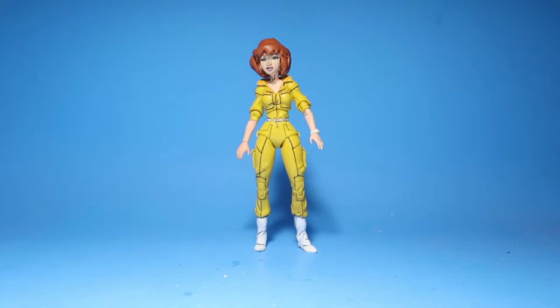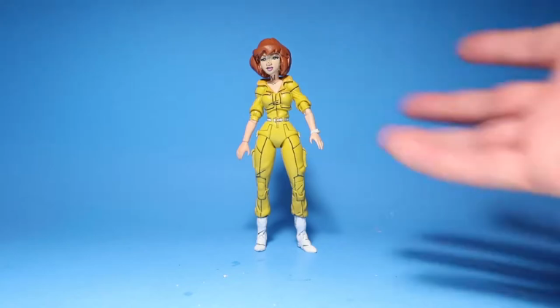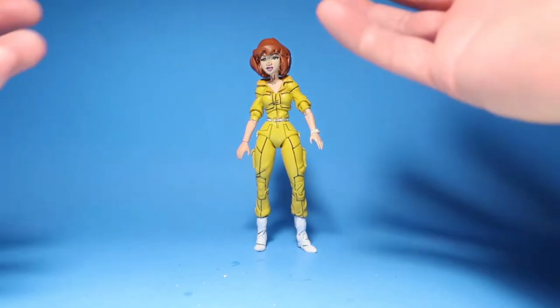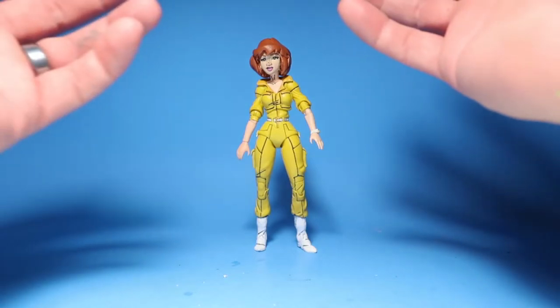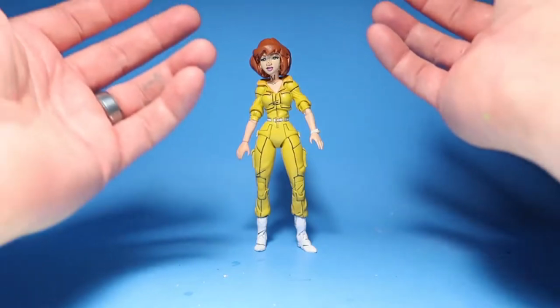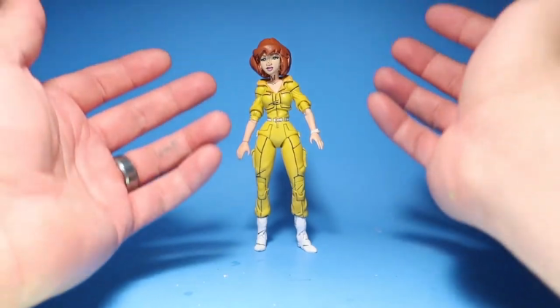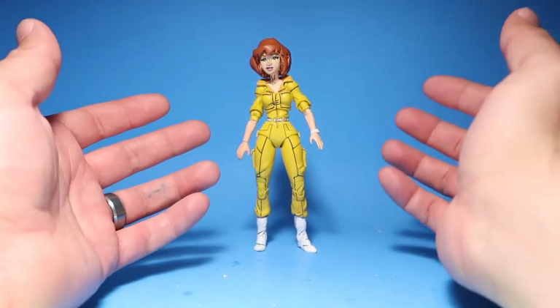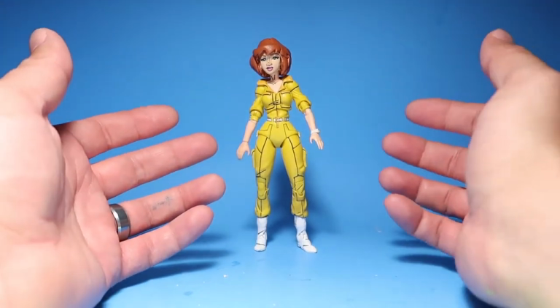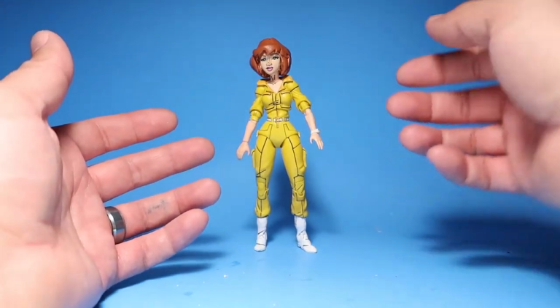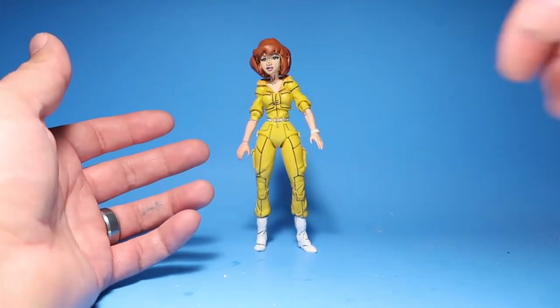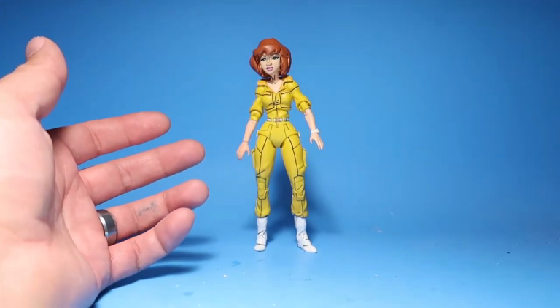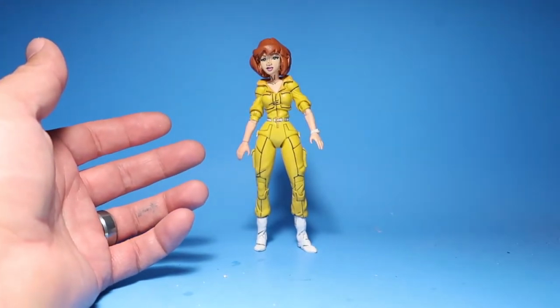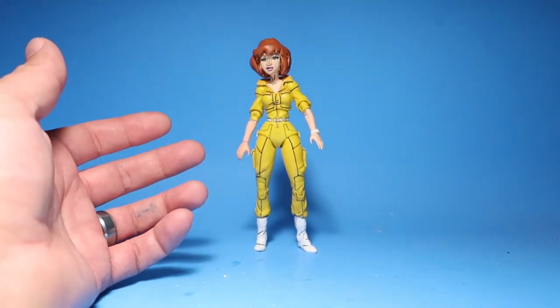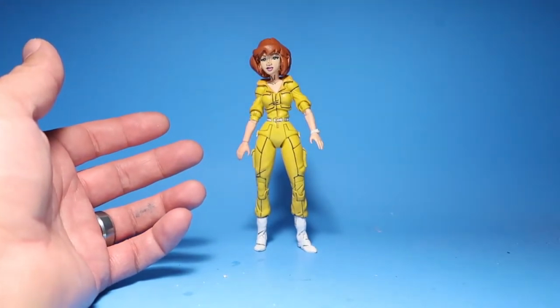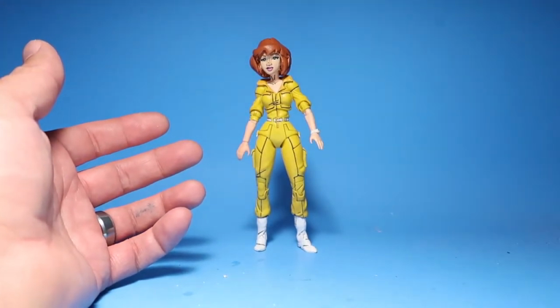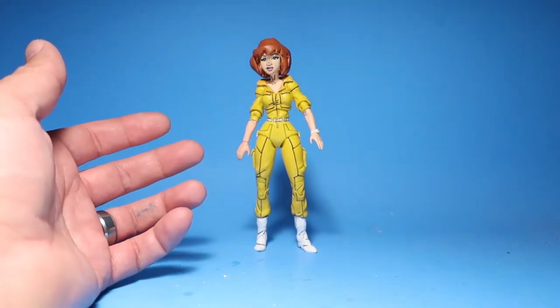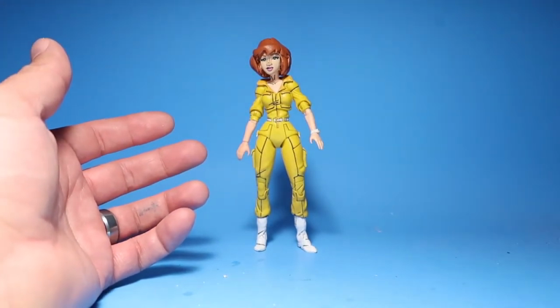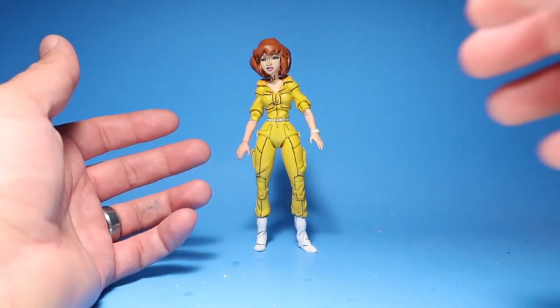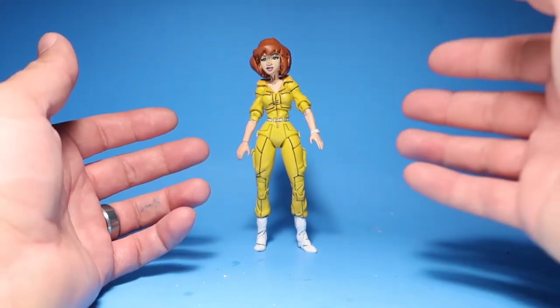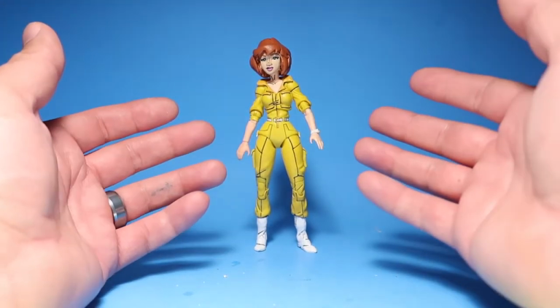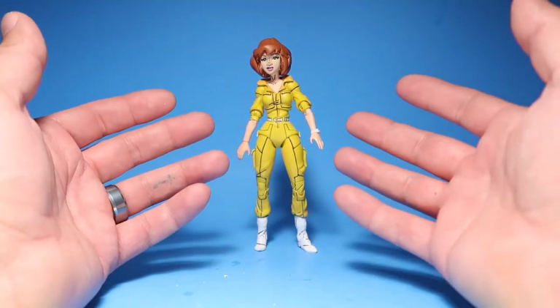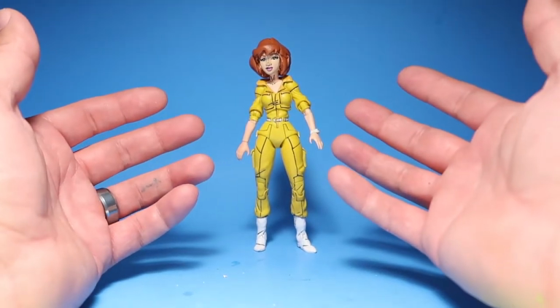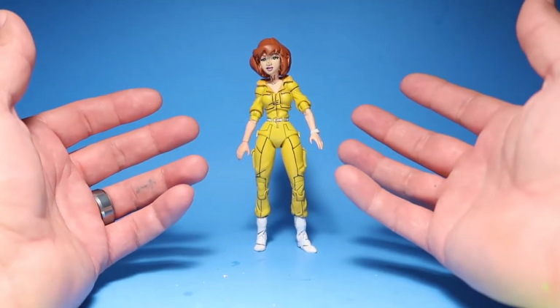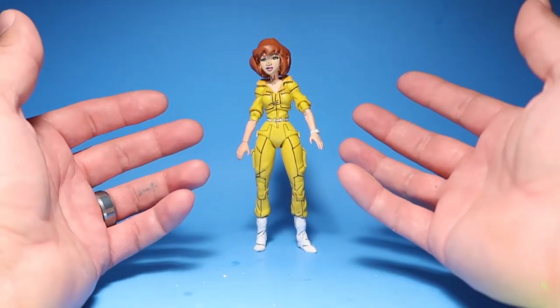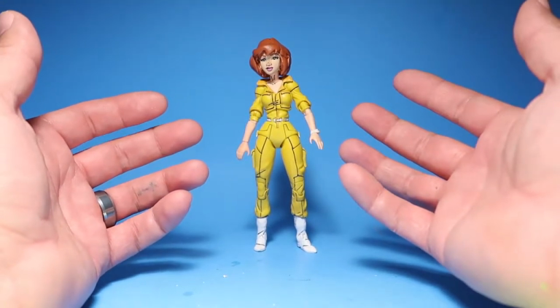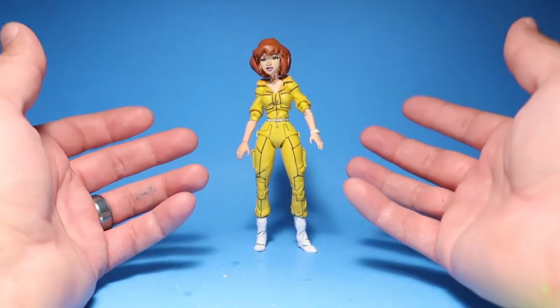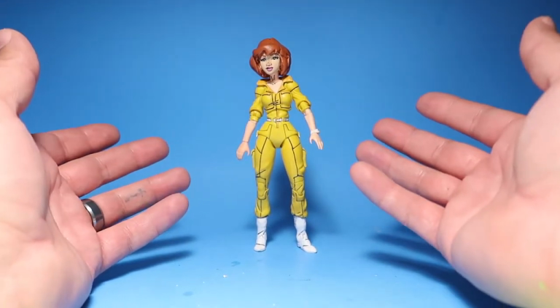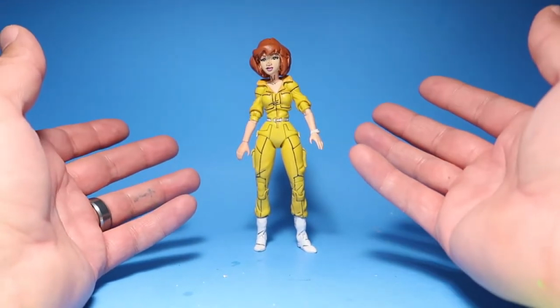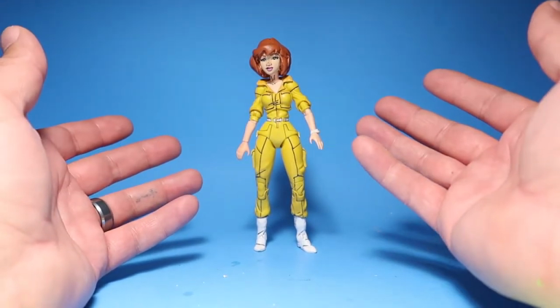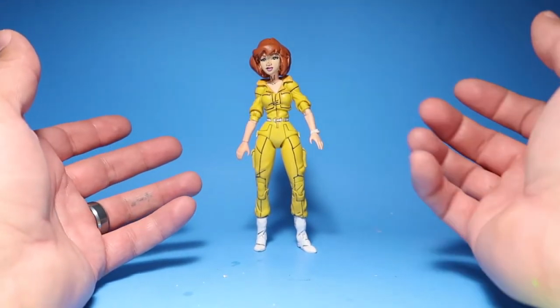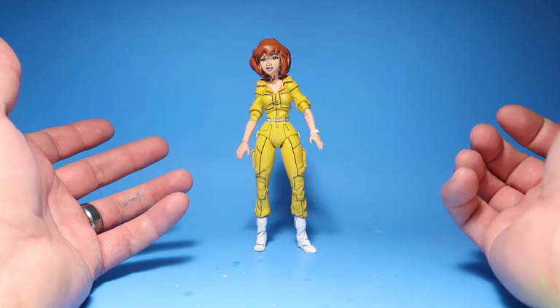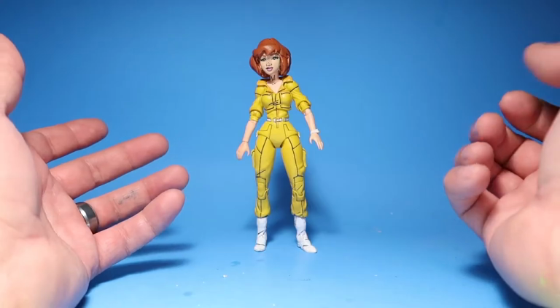Hey guys, welcome to another episode of Recreating. Today we have another custom review — stay tuned.